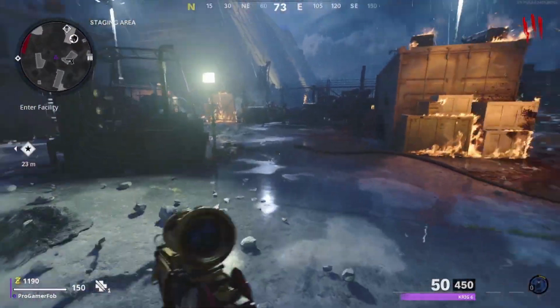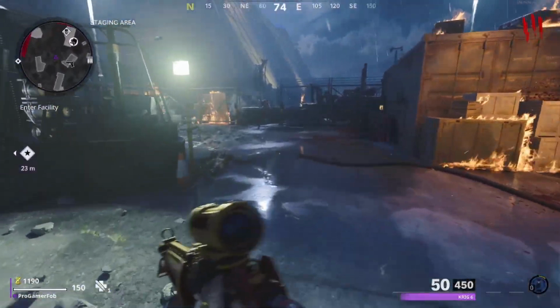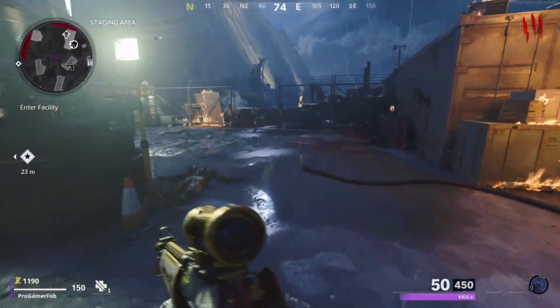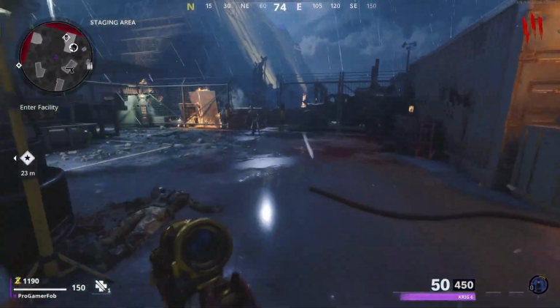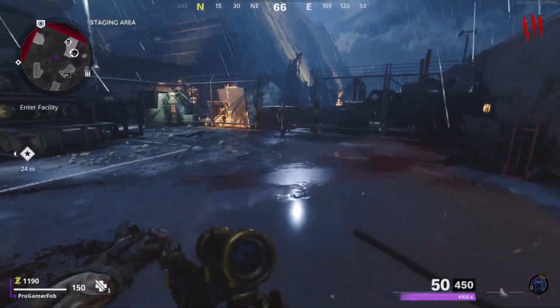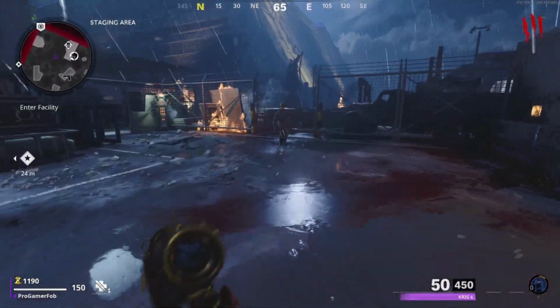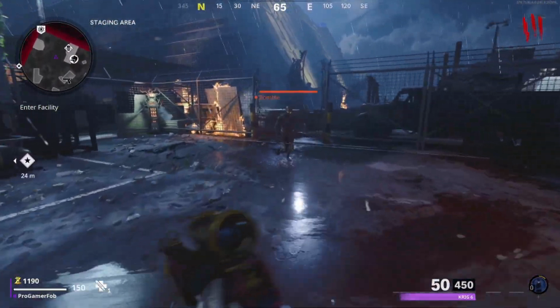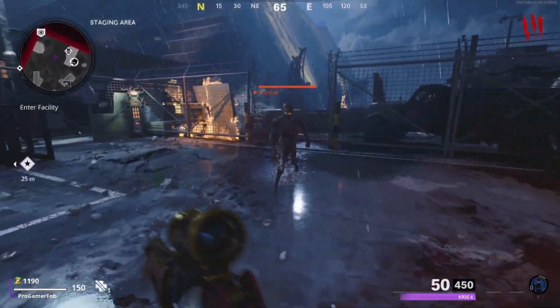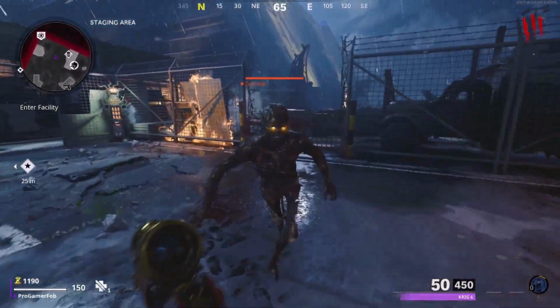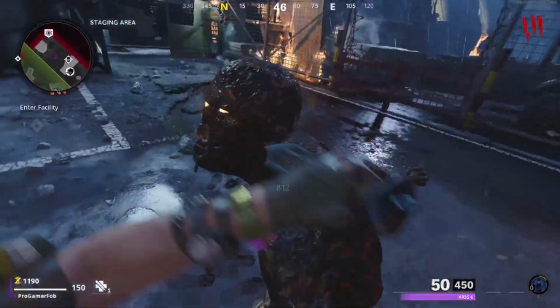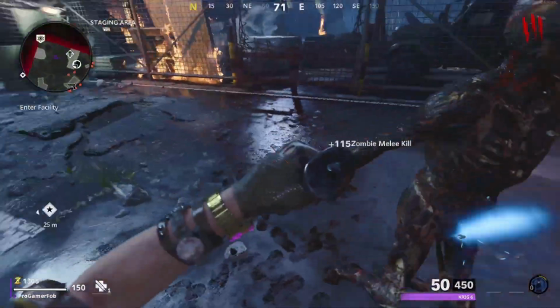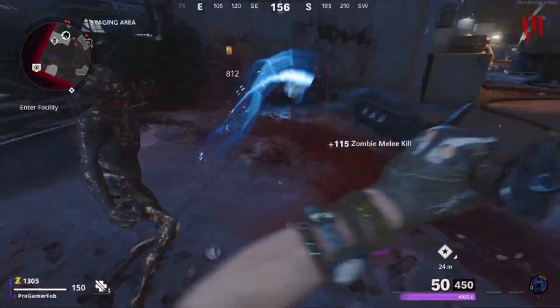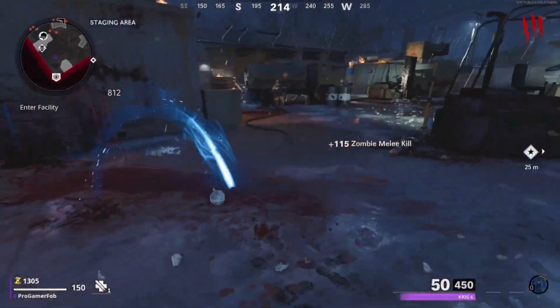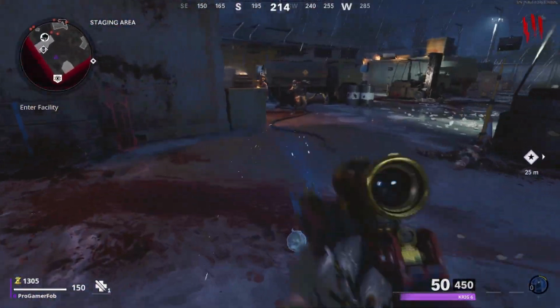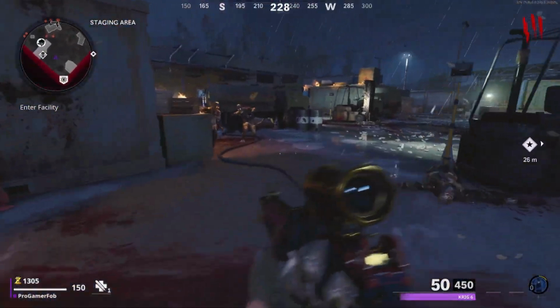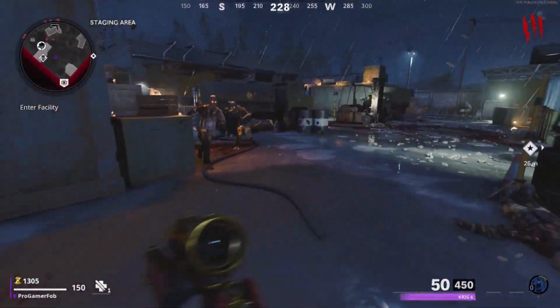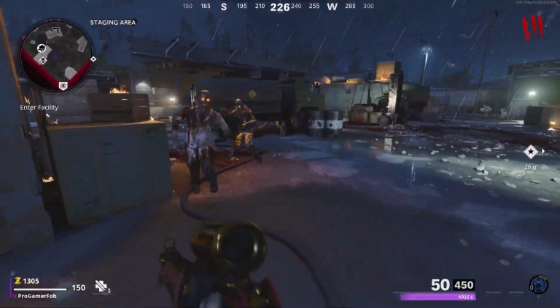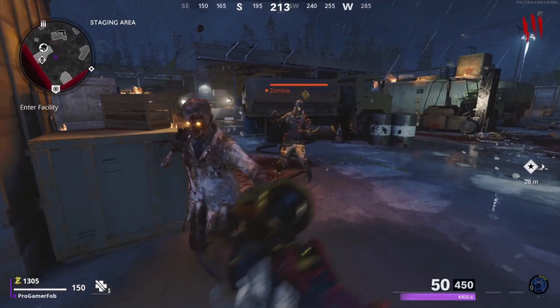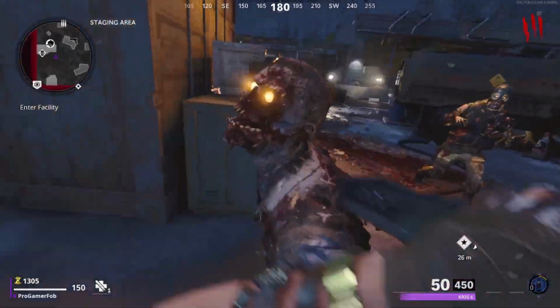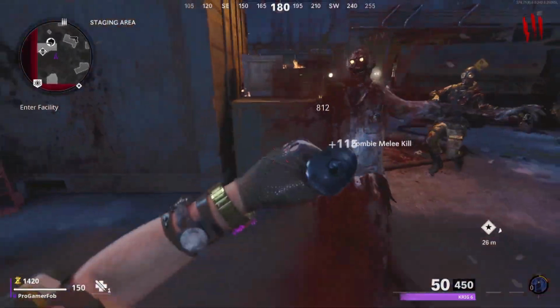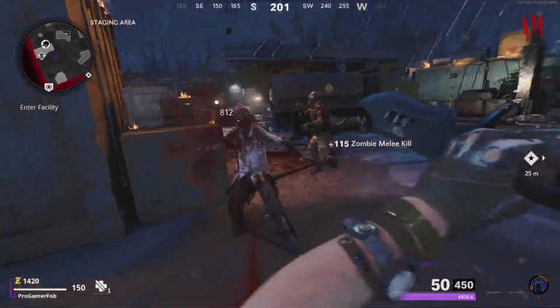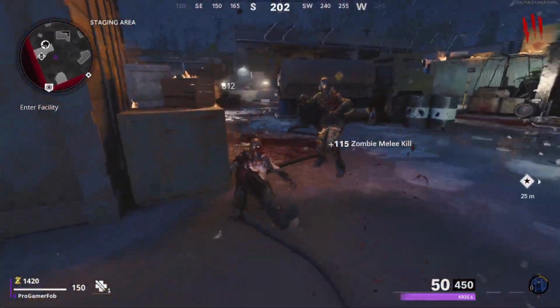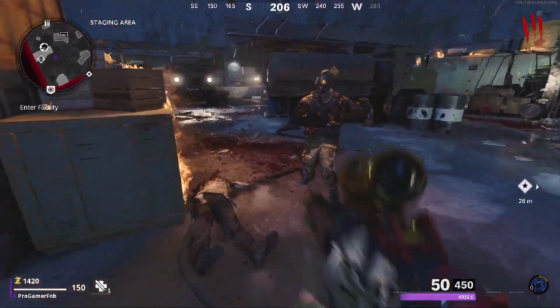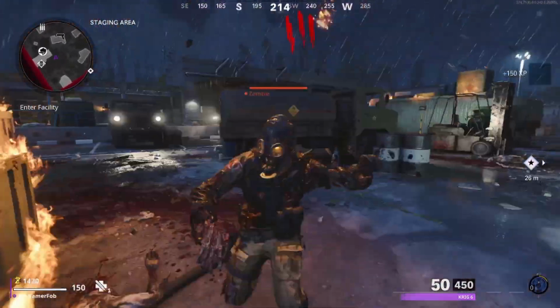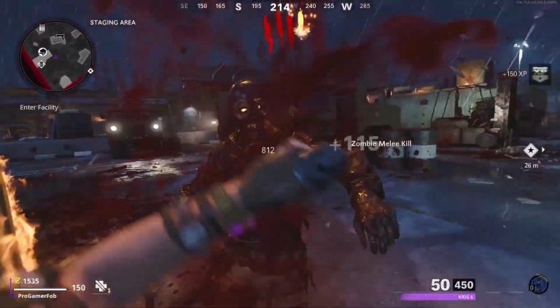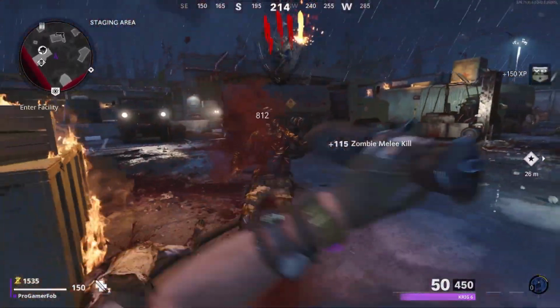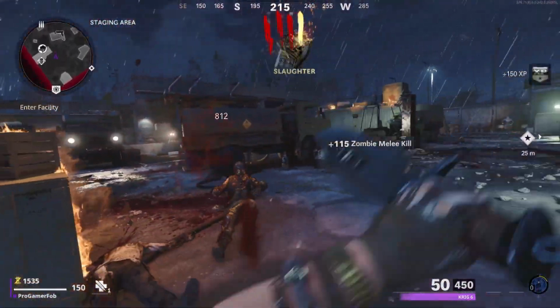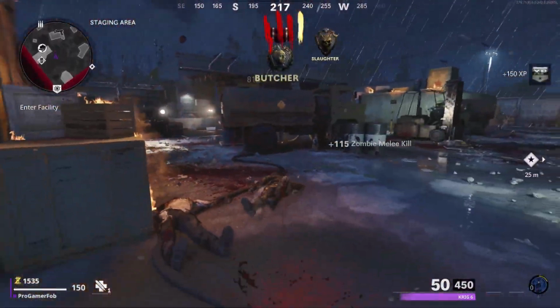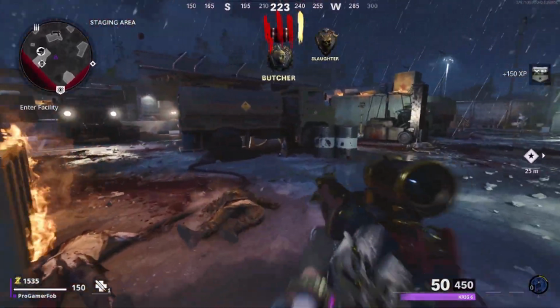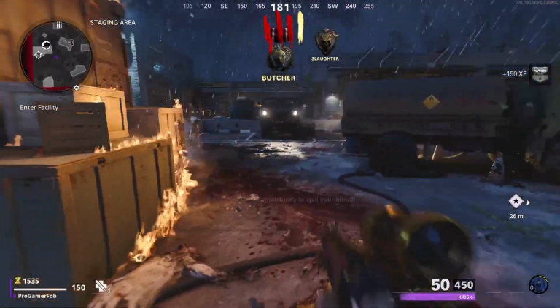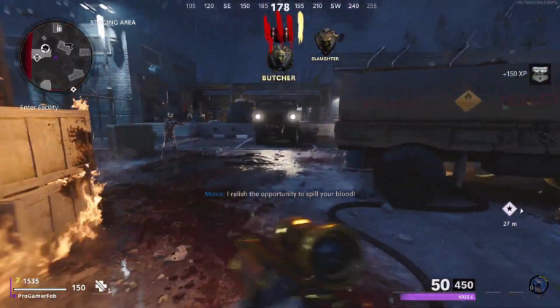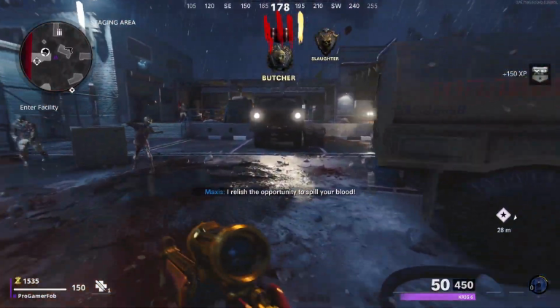Before we start this glitch, you guys want to make sure your Ether Shroud is at least Tier 3. If it's anything below that, it's not going to work. So whenever you guys have your Ether Shroud at Tier 3, go ahead and load up into Forsaken.